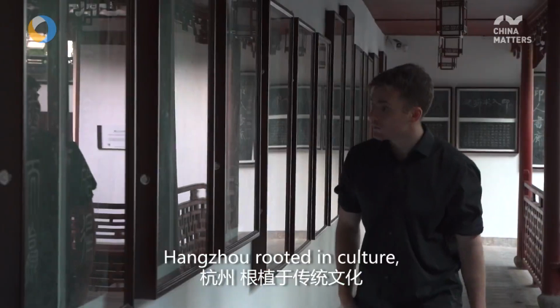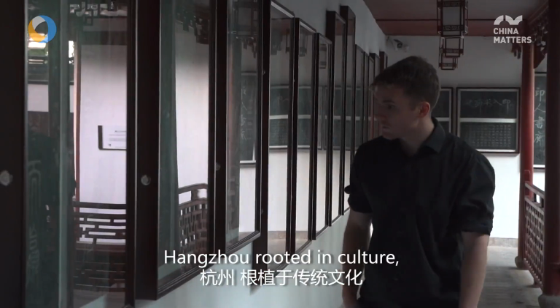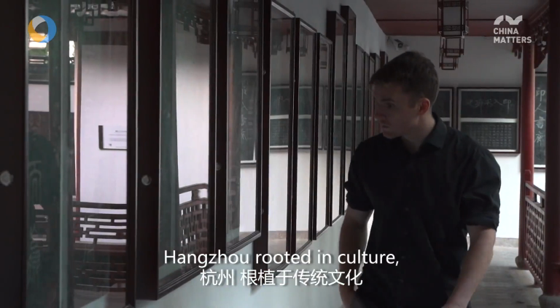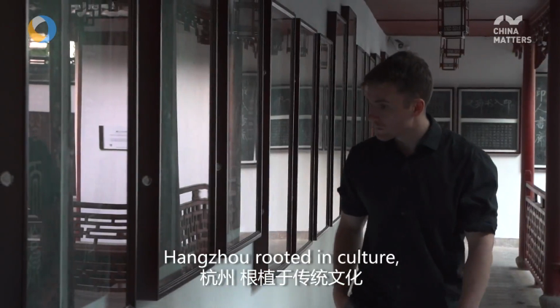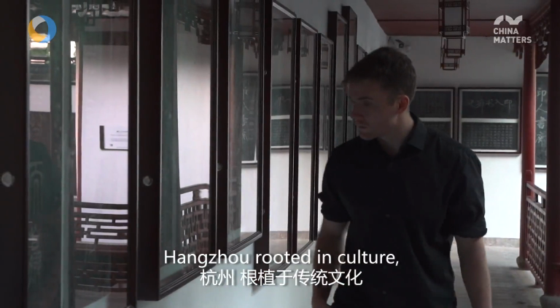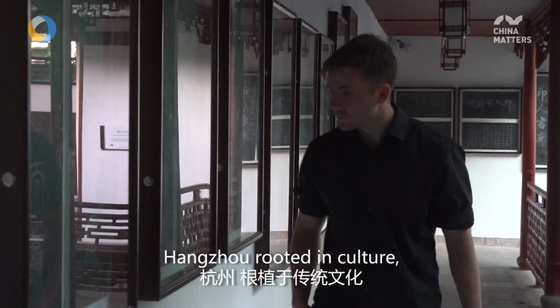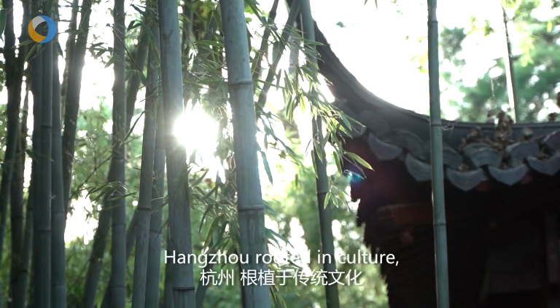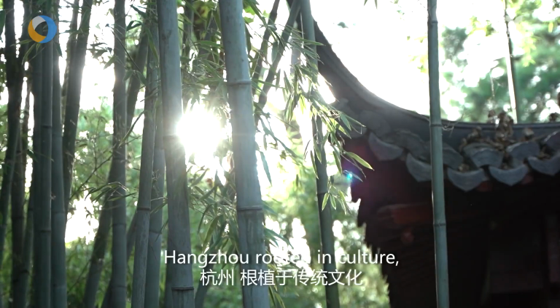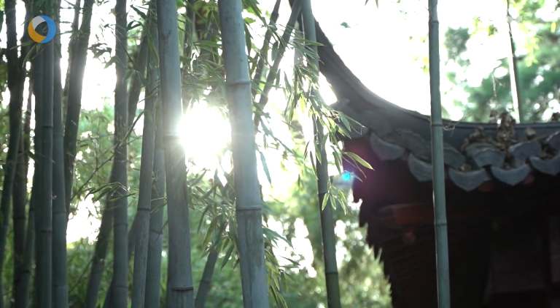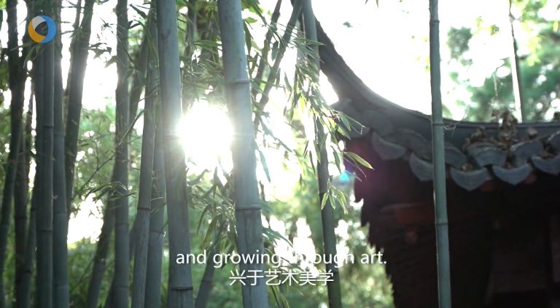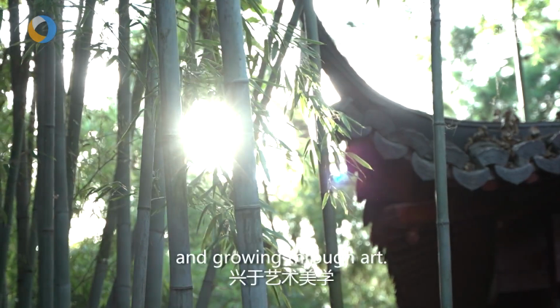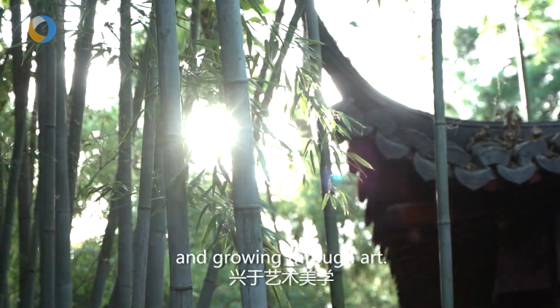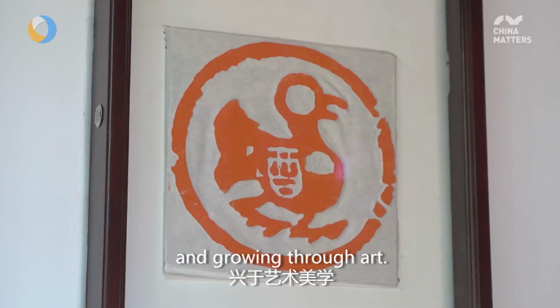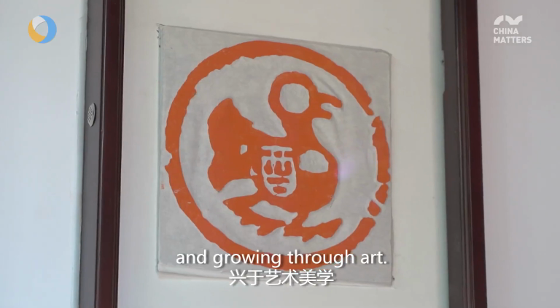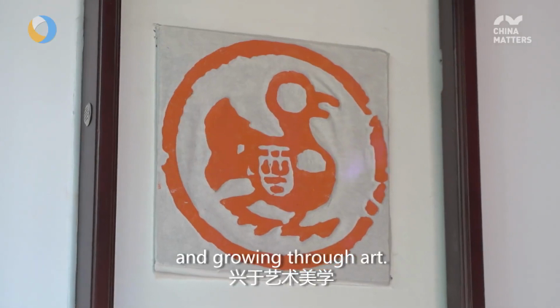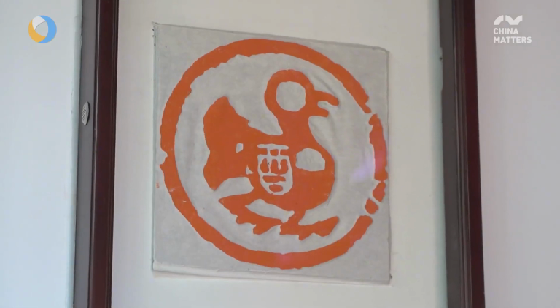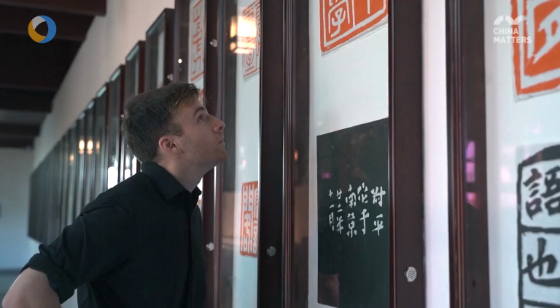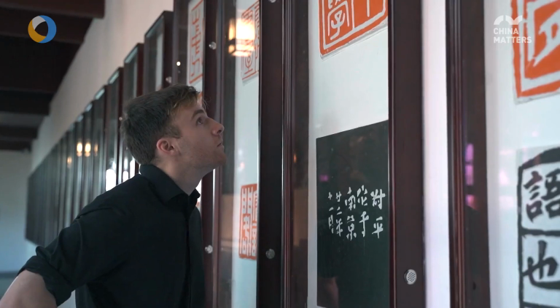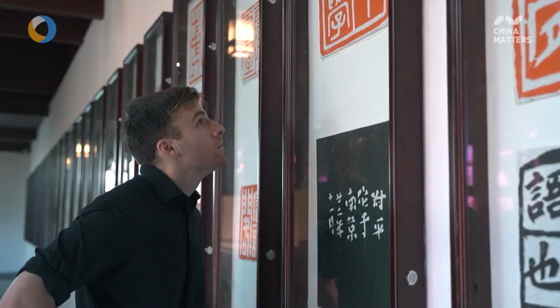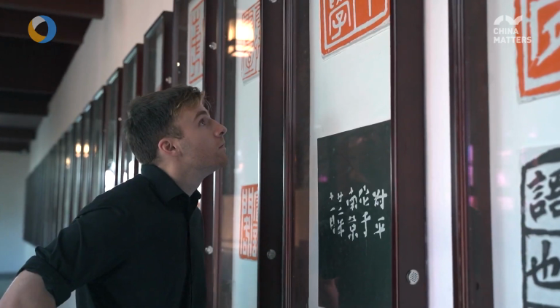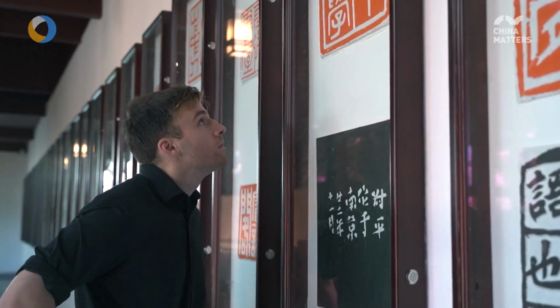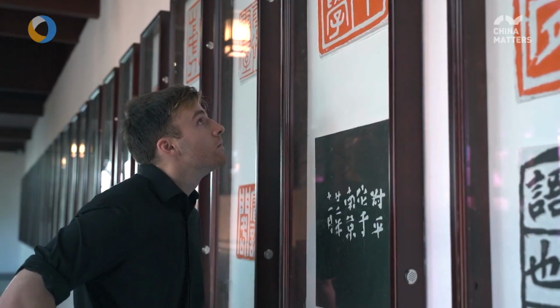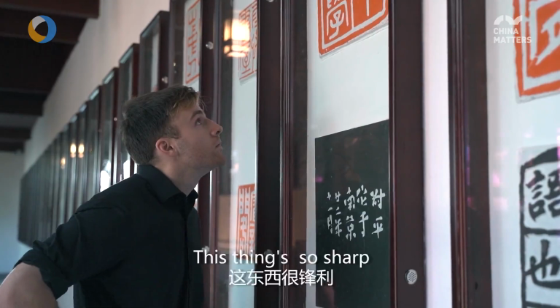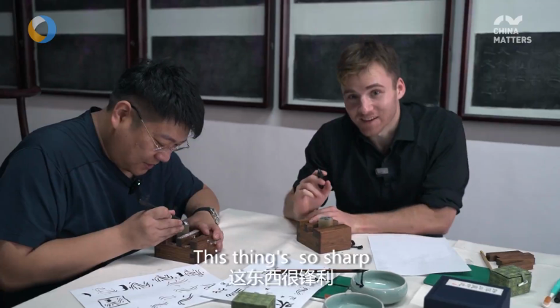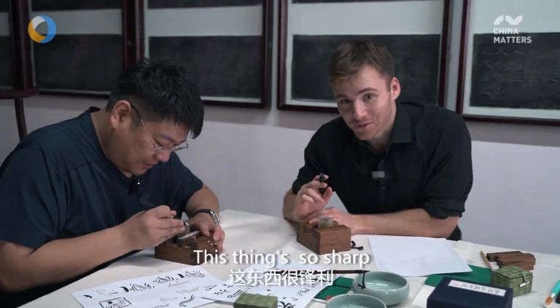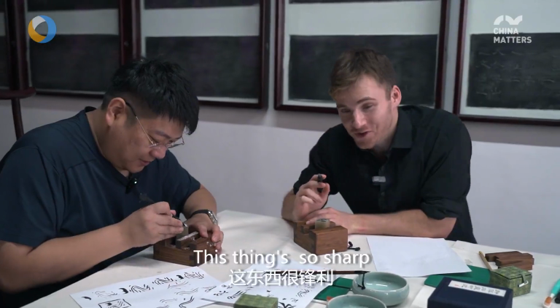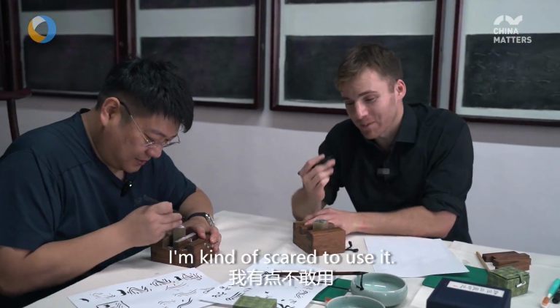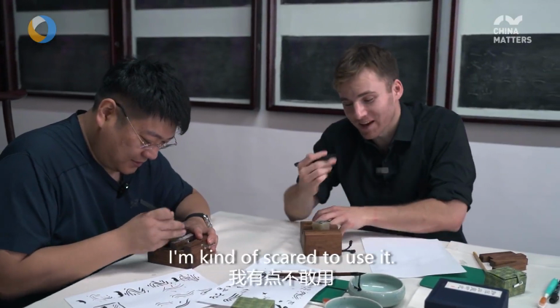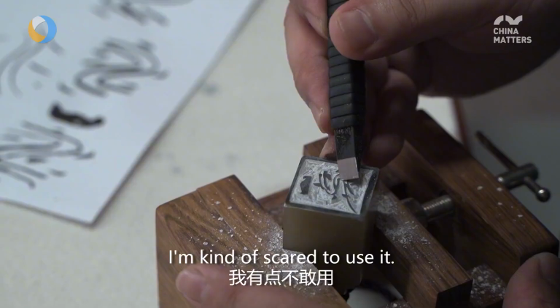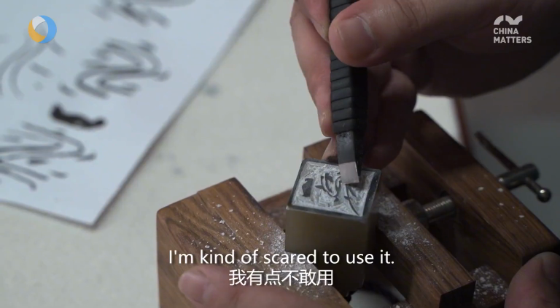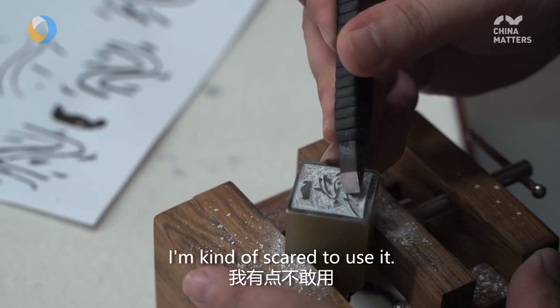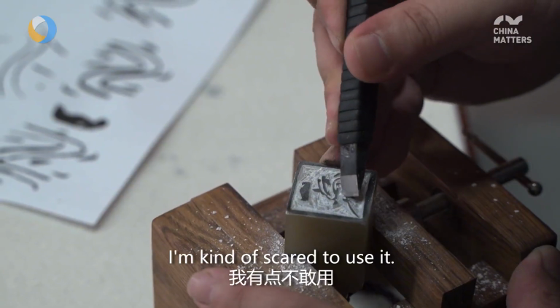Hangzhou, rooted in culture and growing through art. This thing is so sharp, I'm kind of scared to use it.